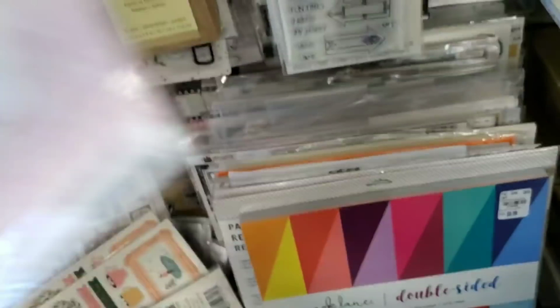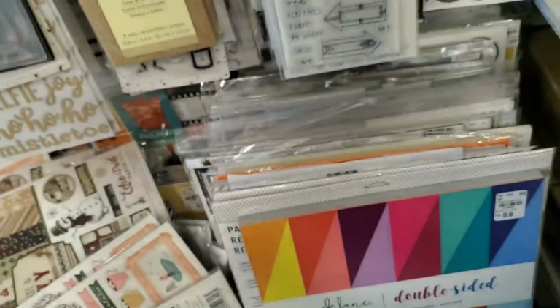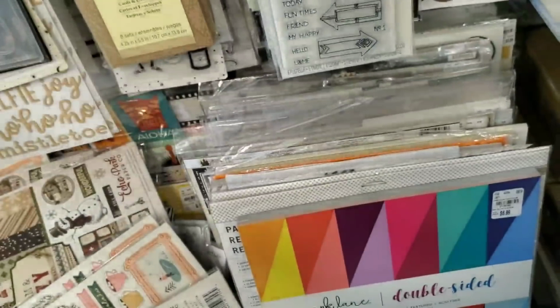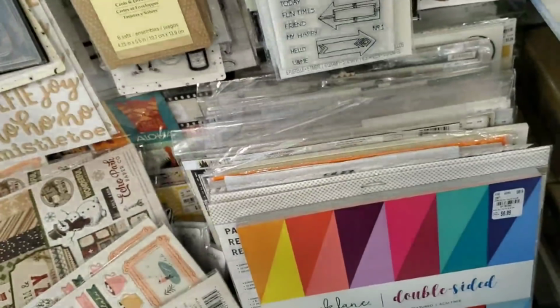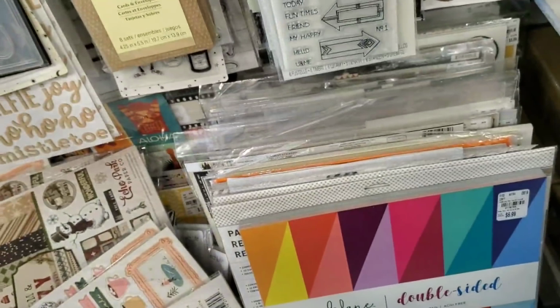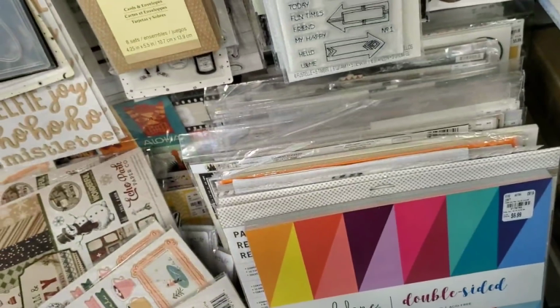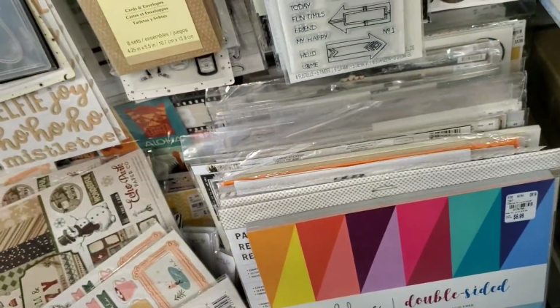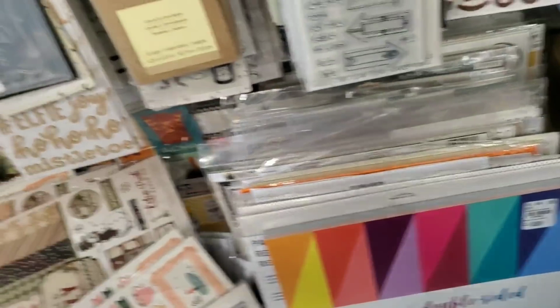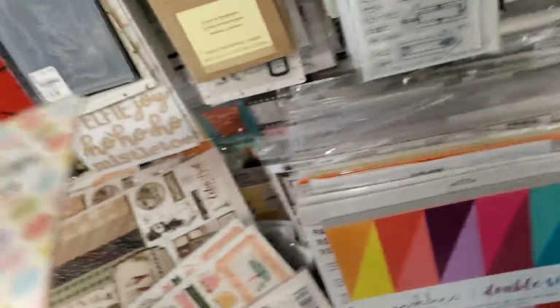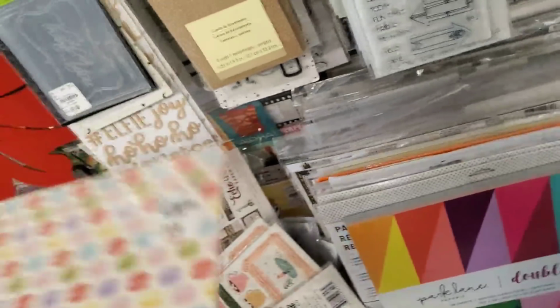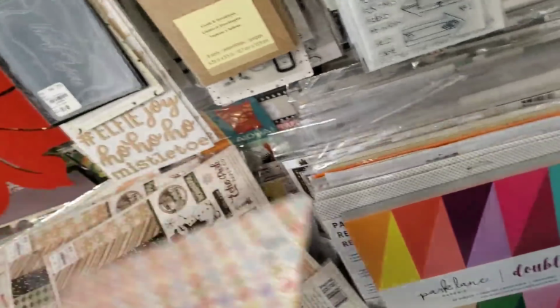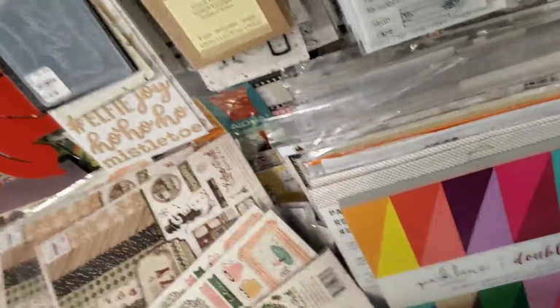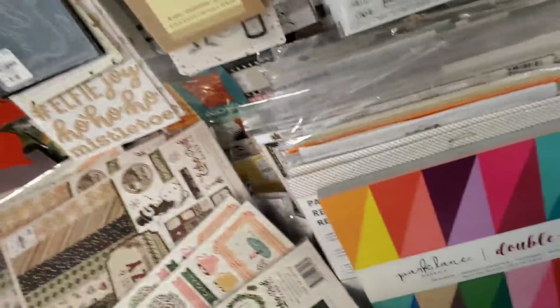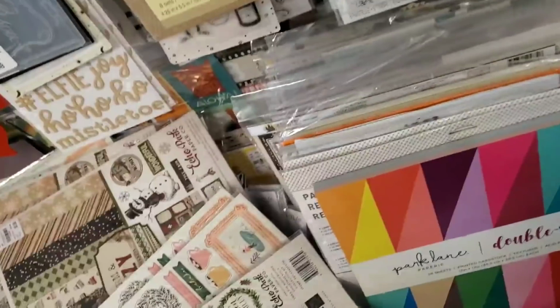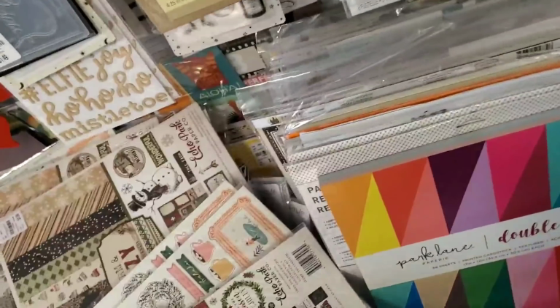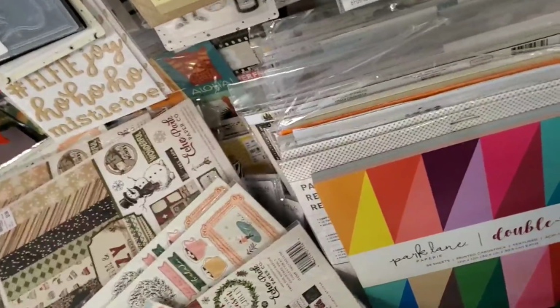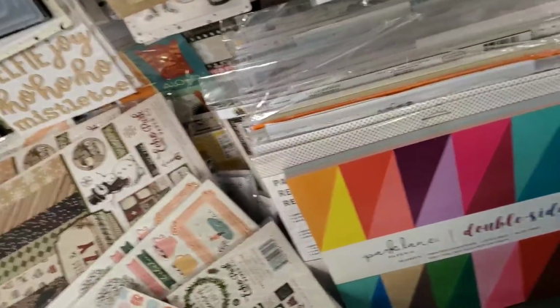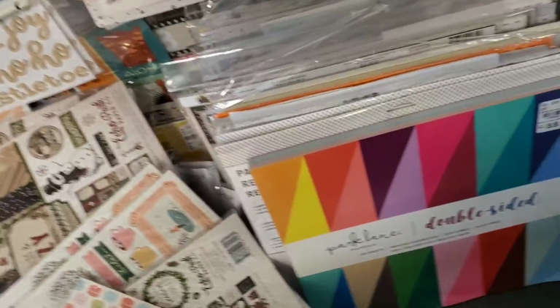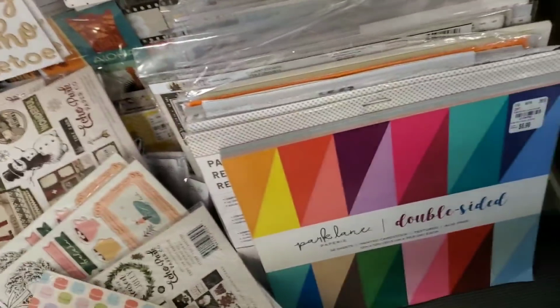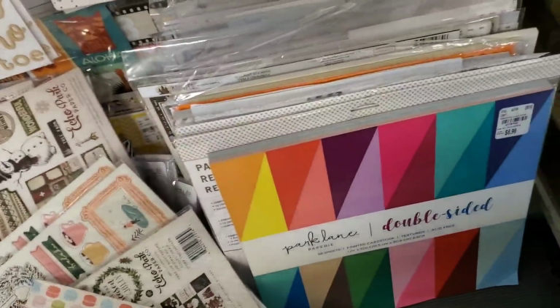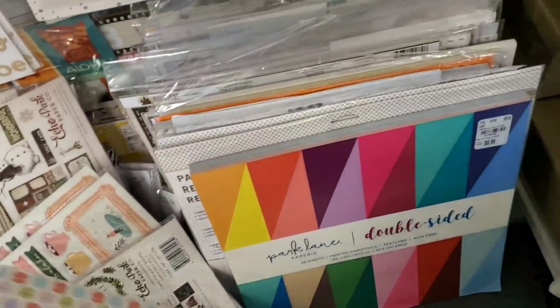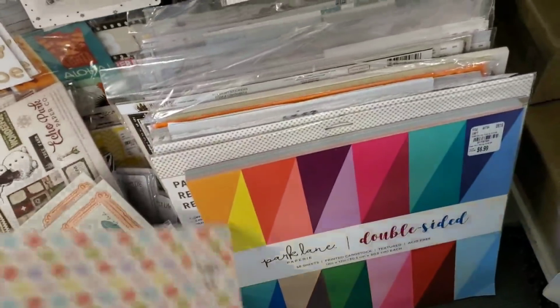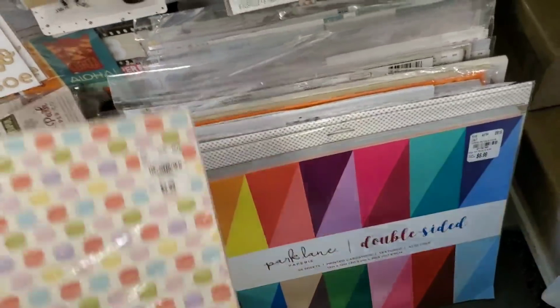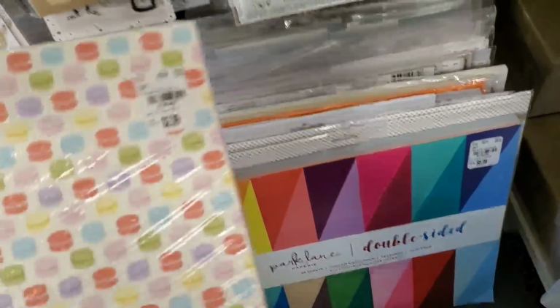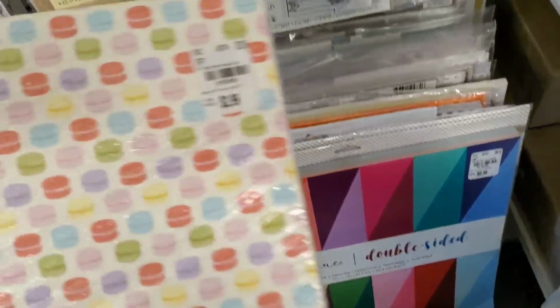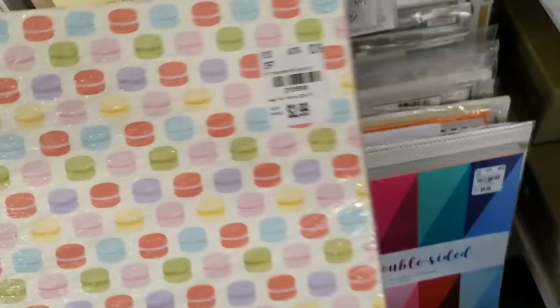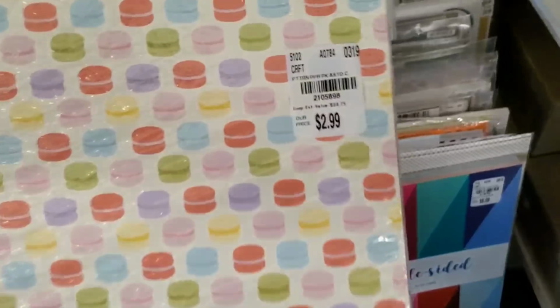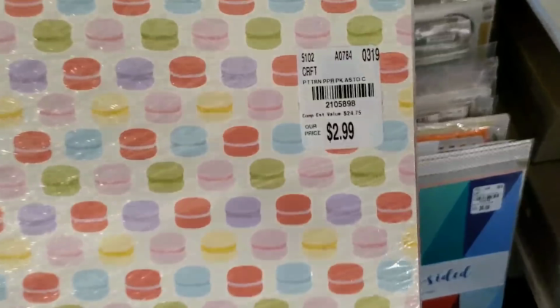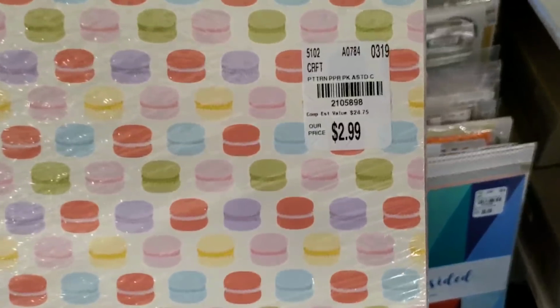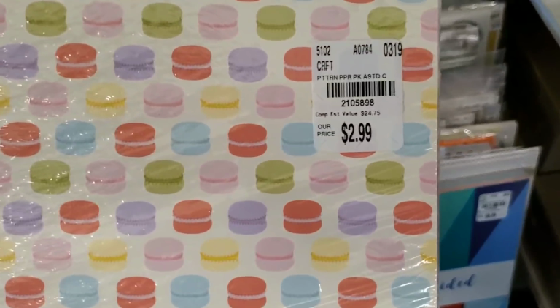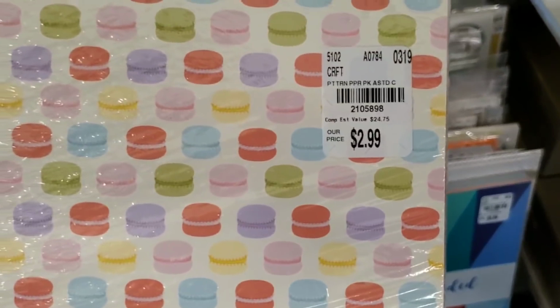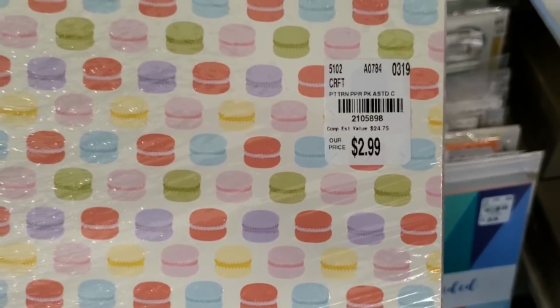We have some new Macaroon Paper. This is new, guys — this one. Oh wait, the tag's in the front. I totally skipped over that.